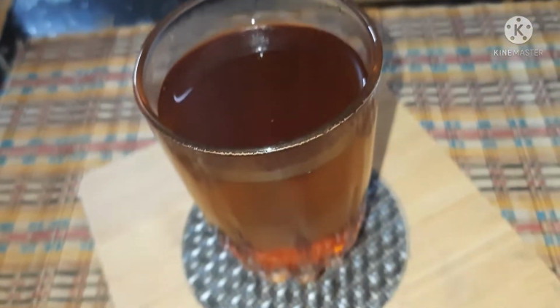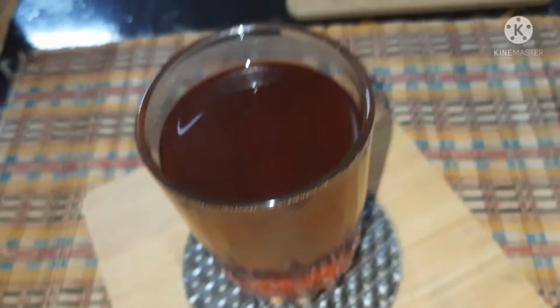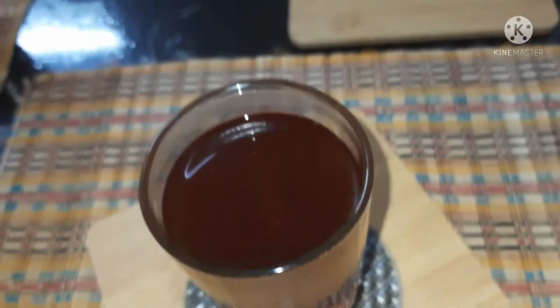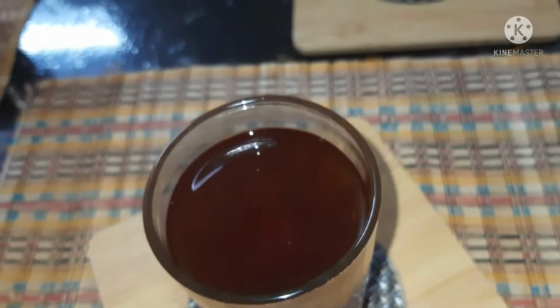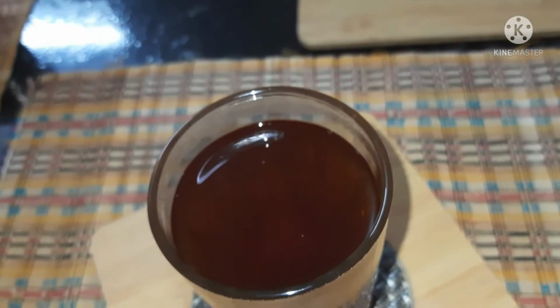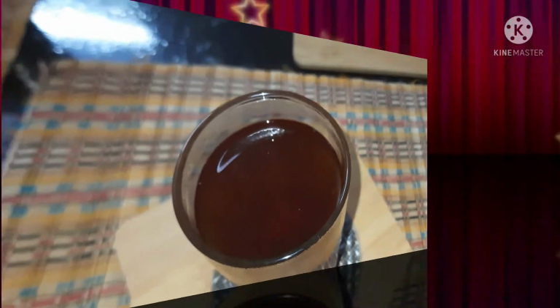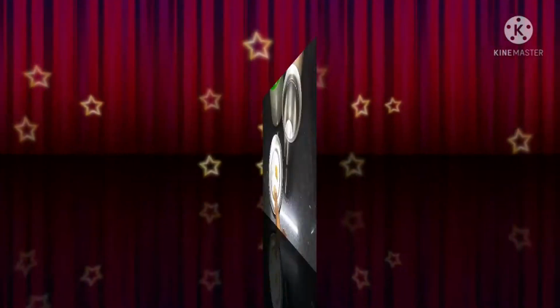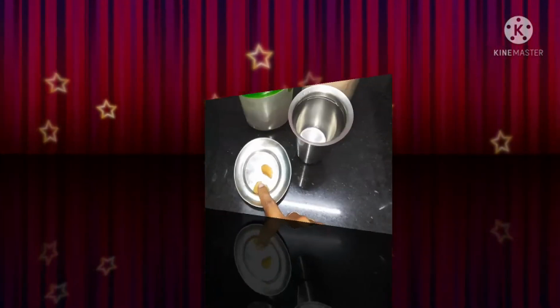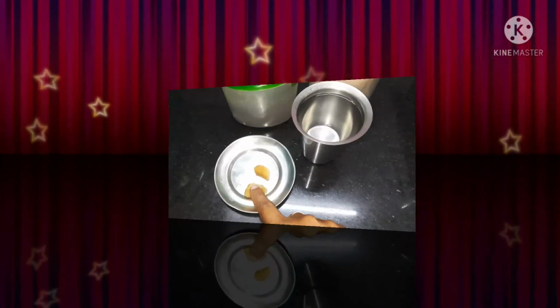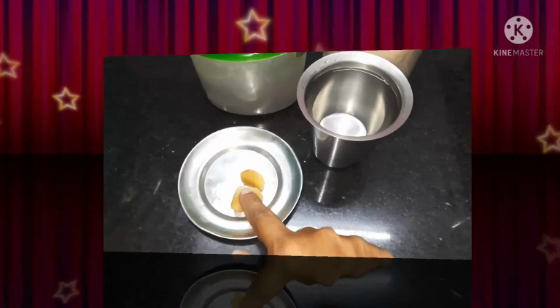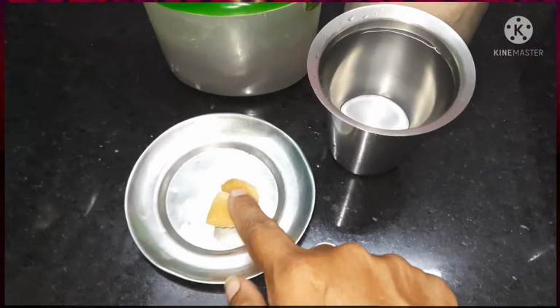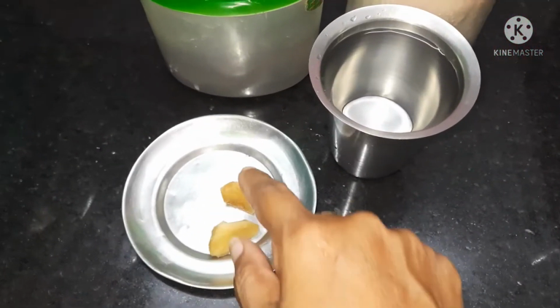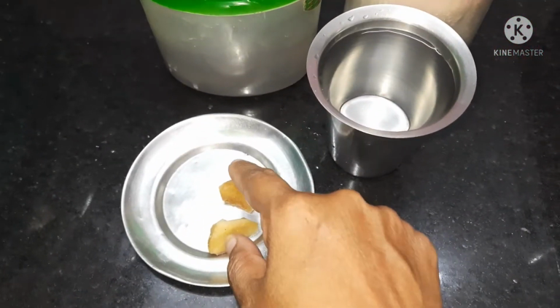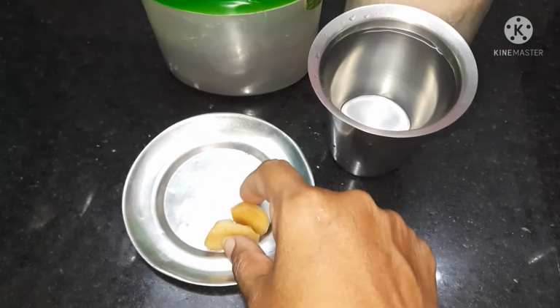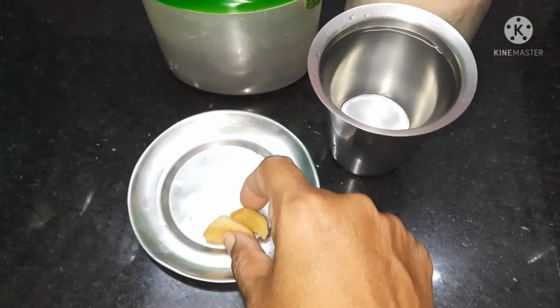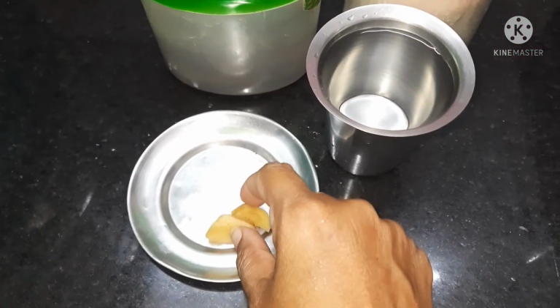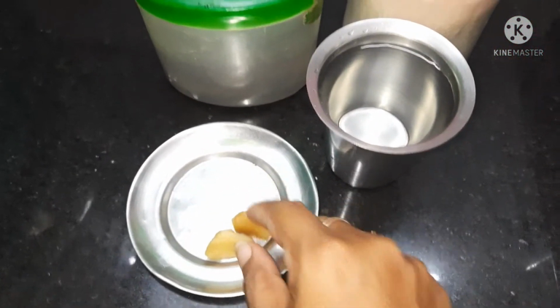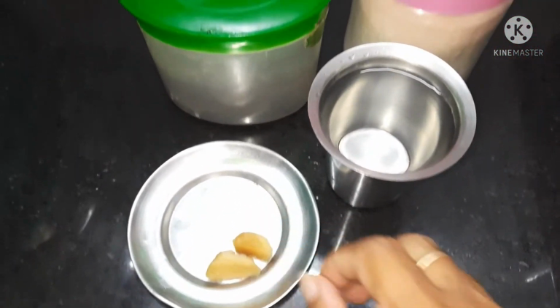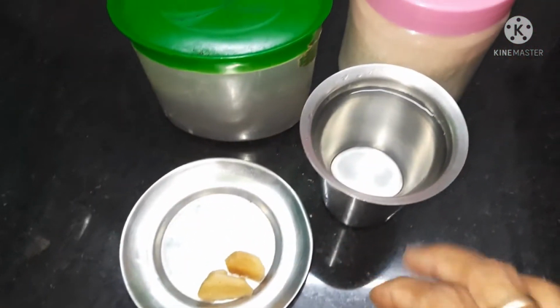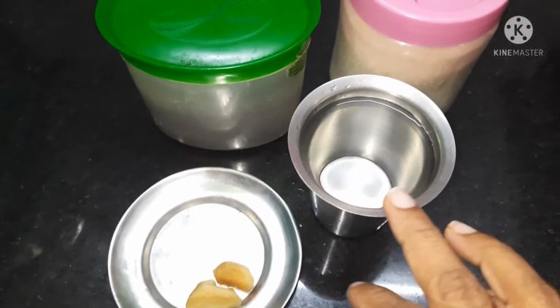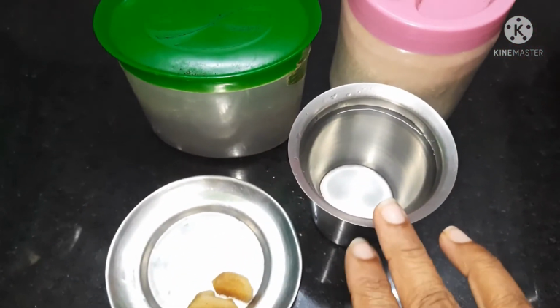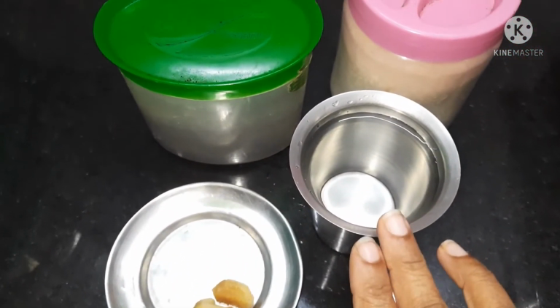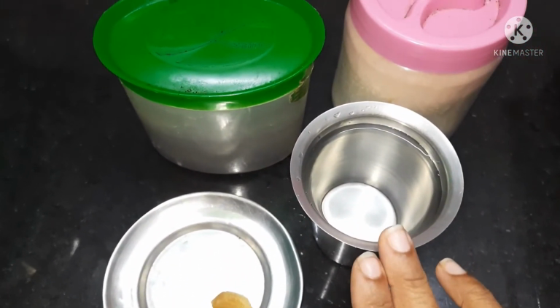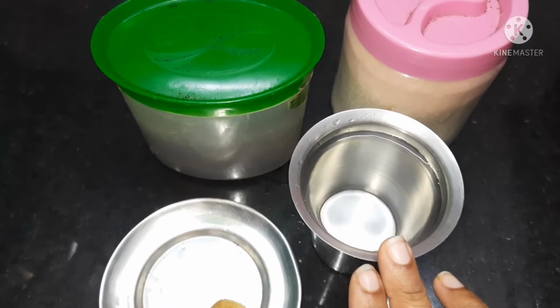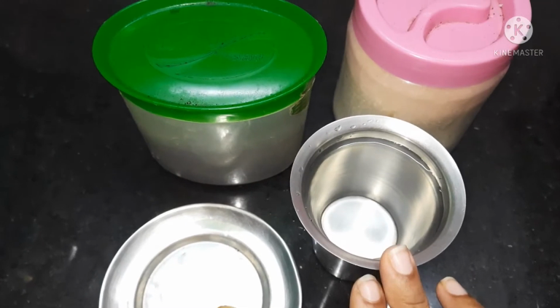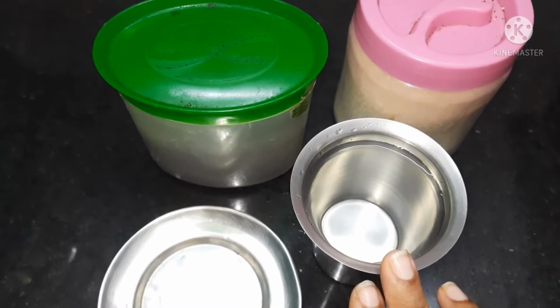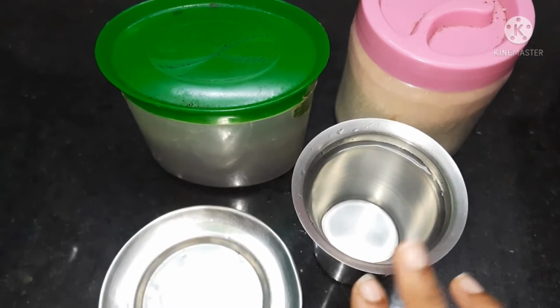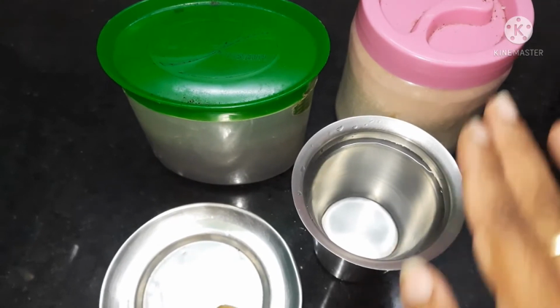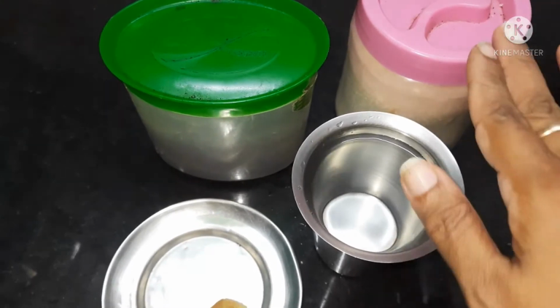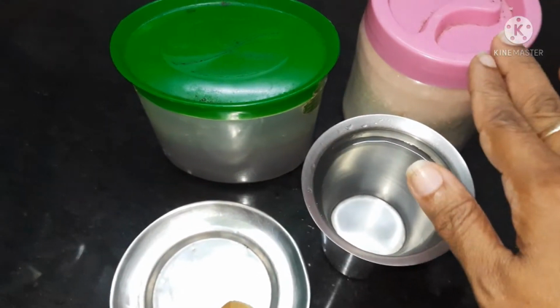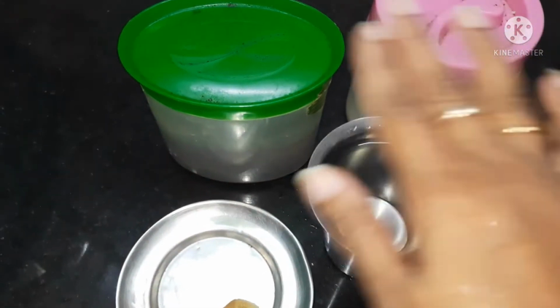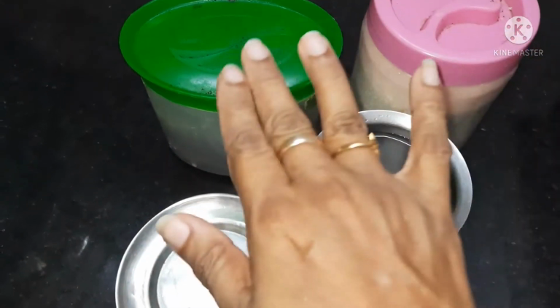Let's go to the recipe. We are going to add 2 ingredients: 1 tumbler, sugar, and tea.